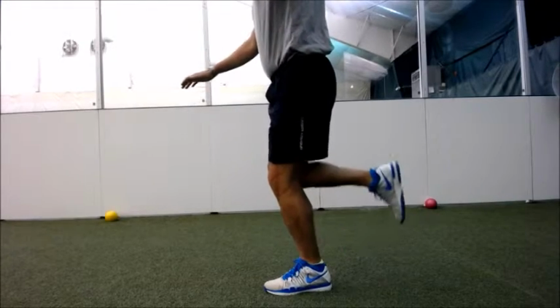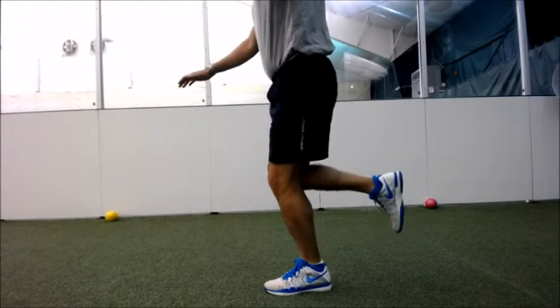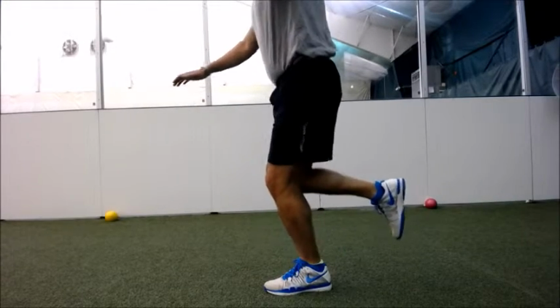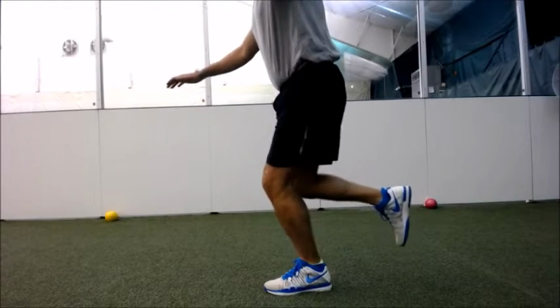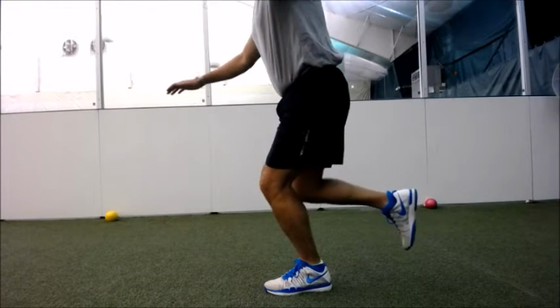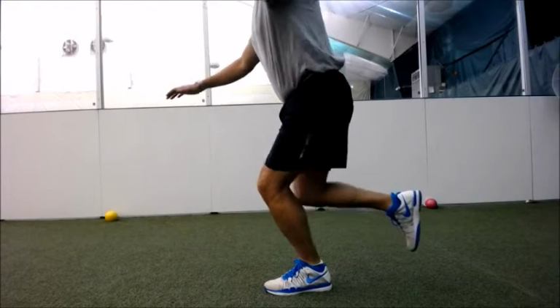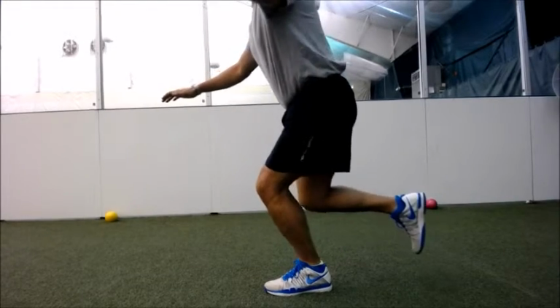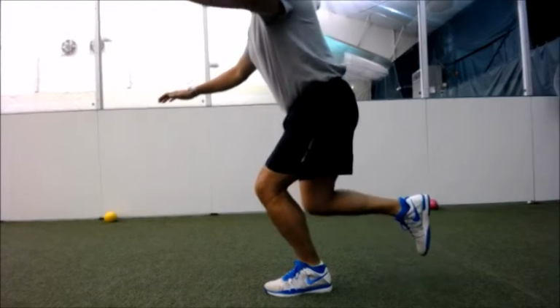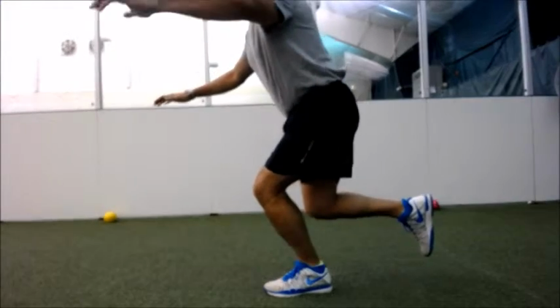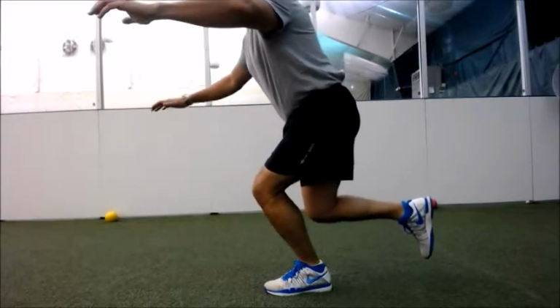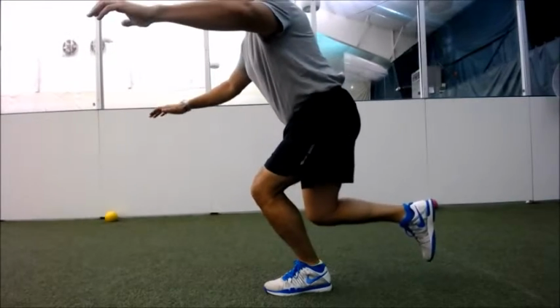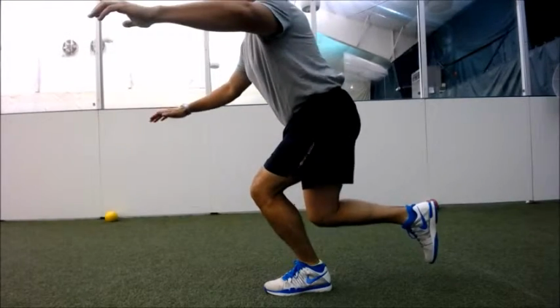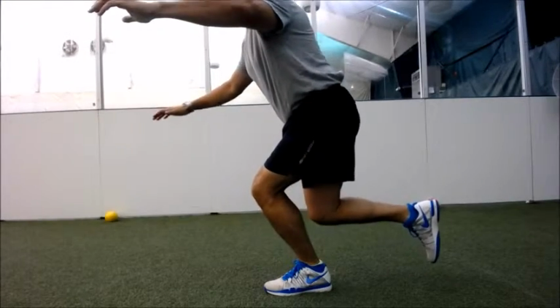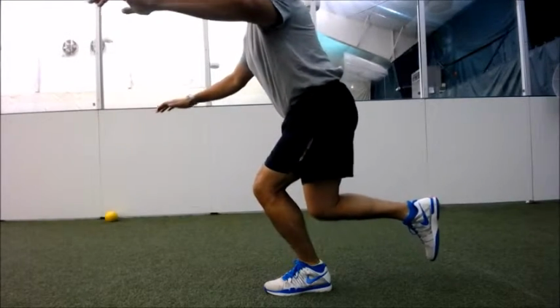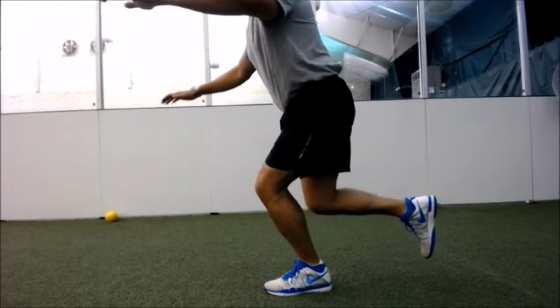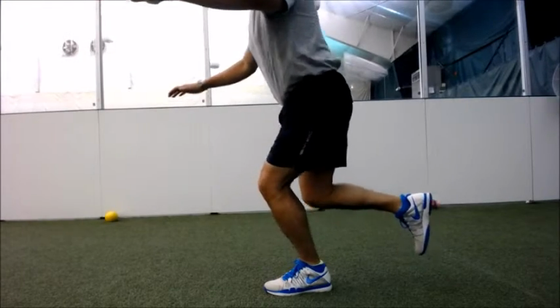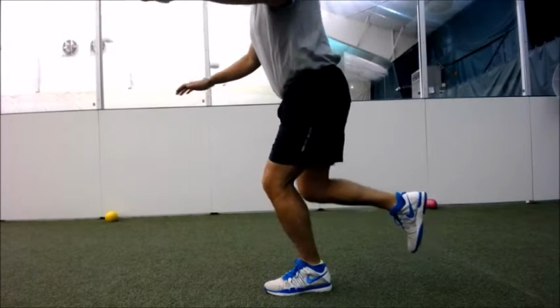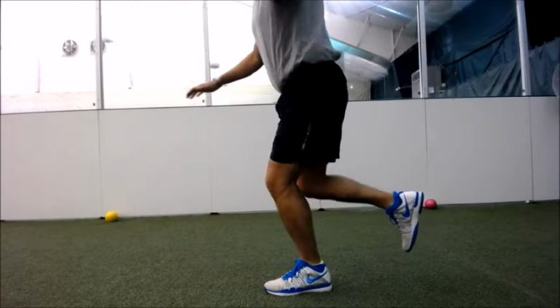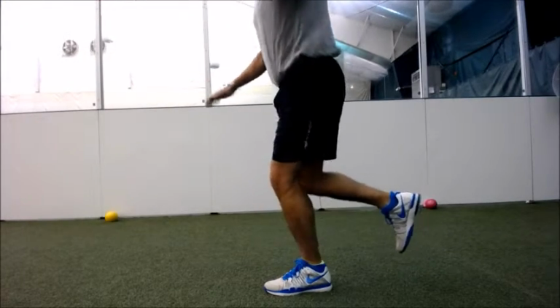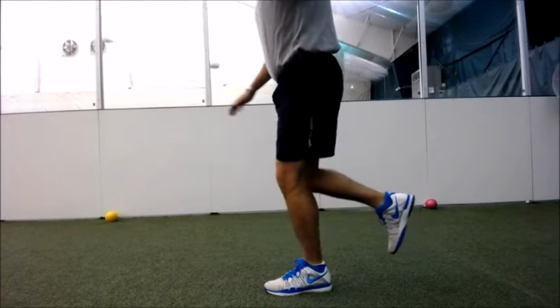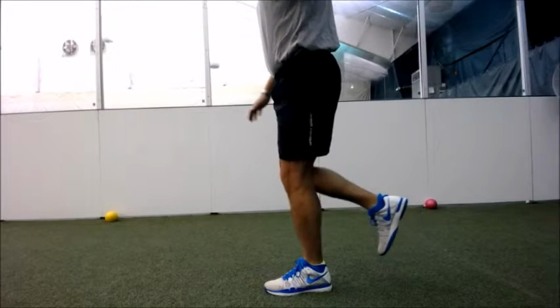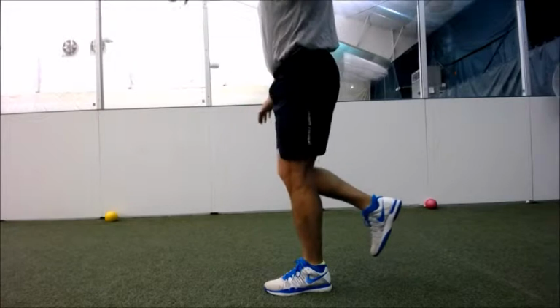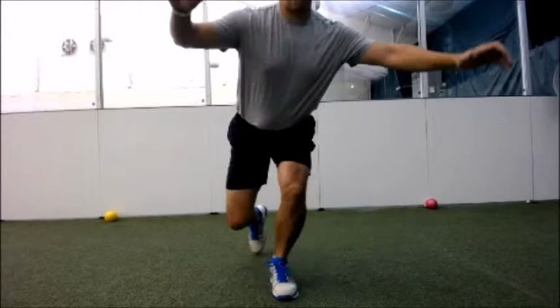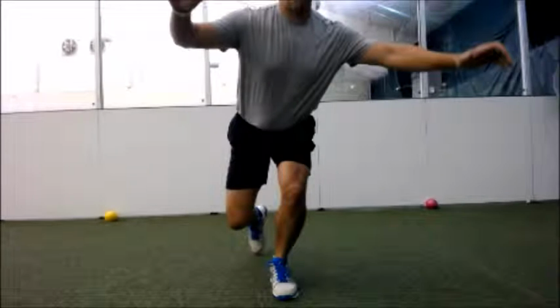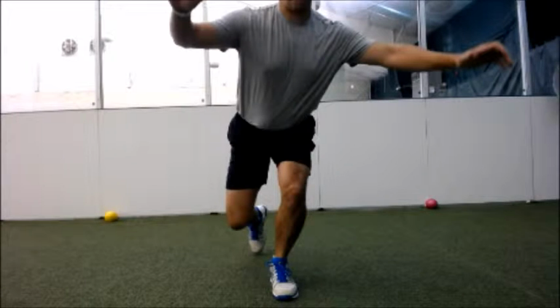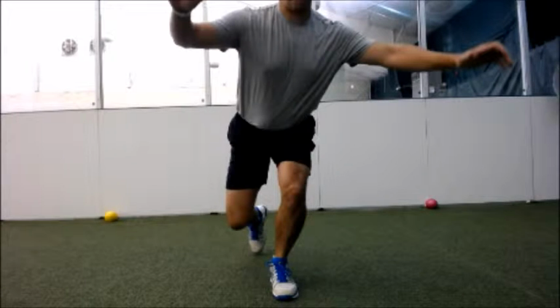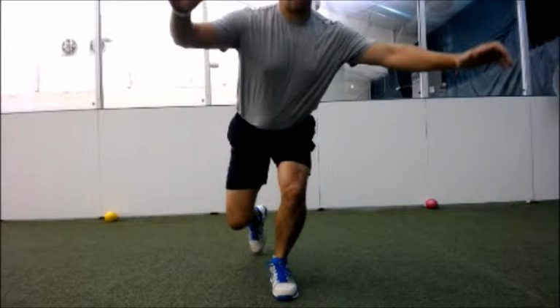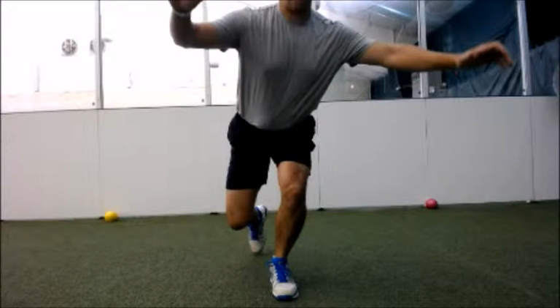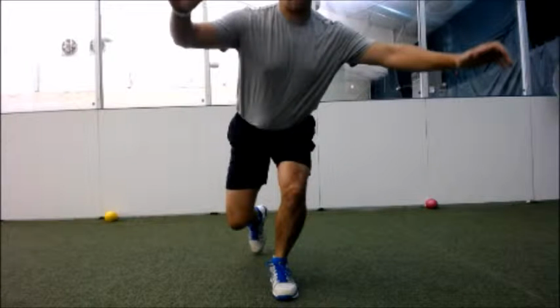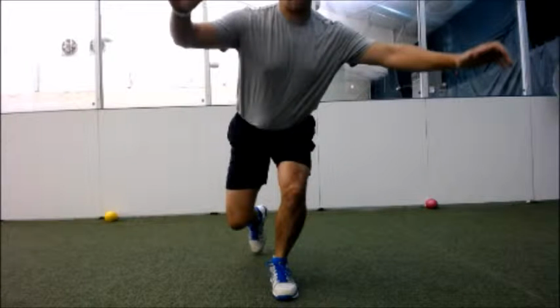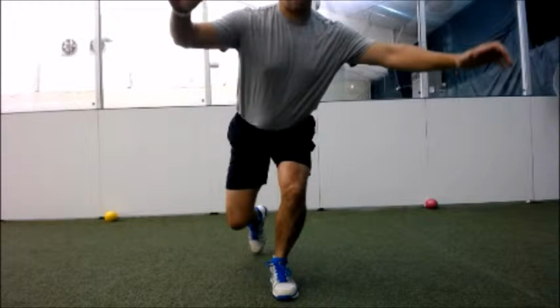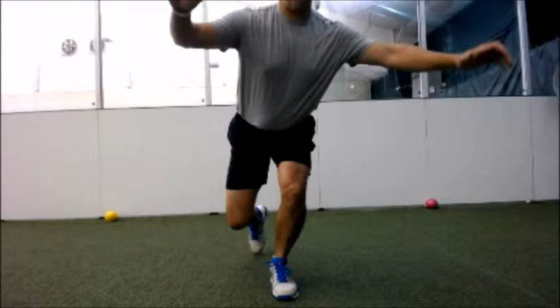In the lateral view, we'll look for any hip rotation or alteration in trunk mechanics.